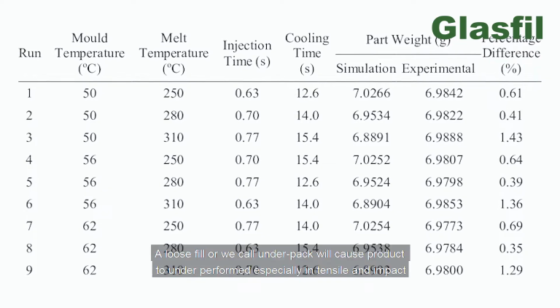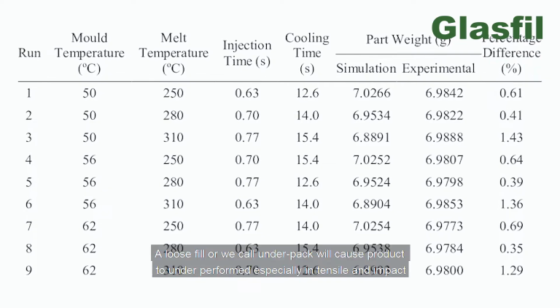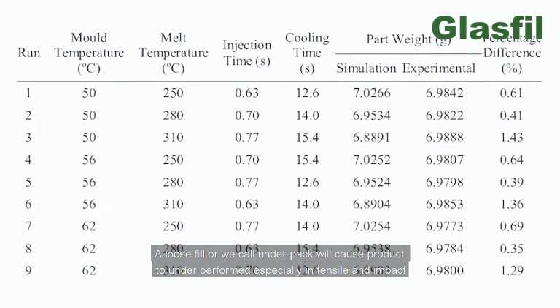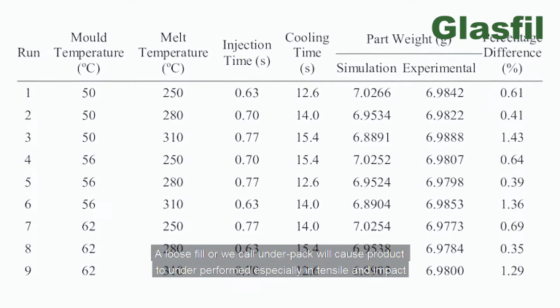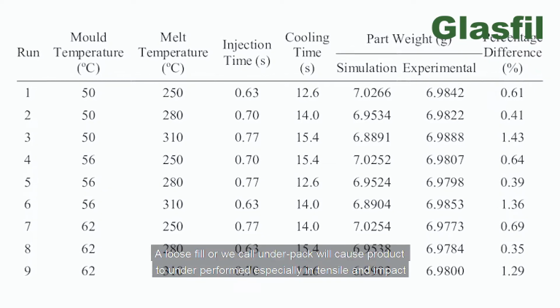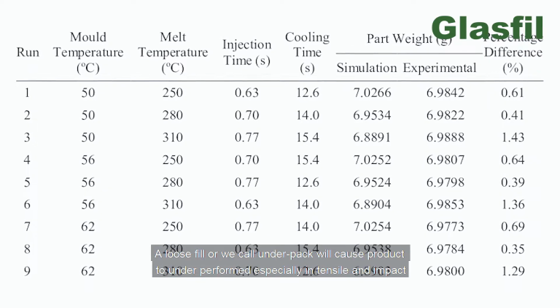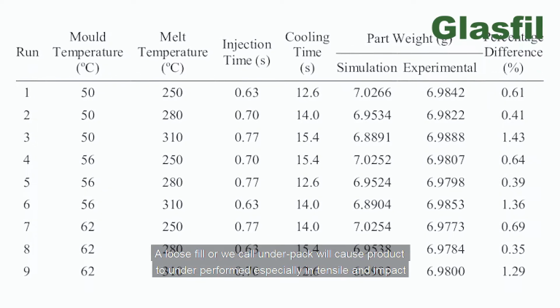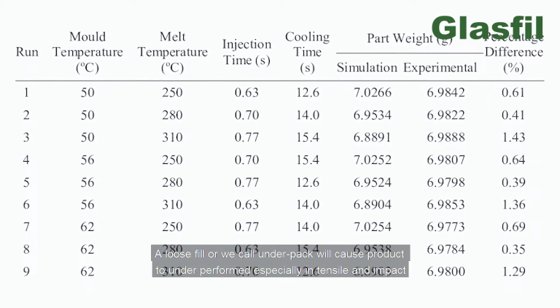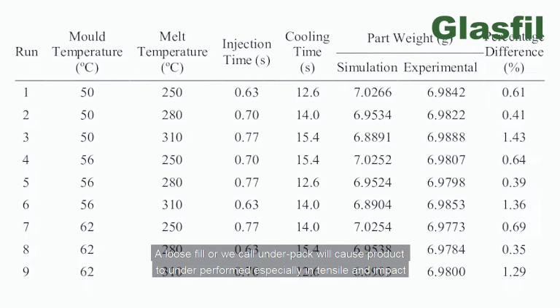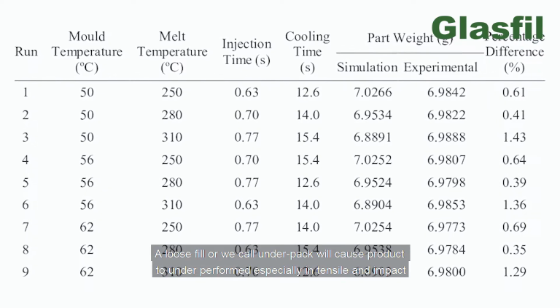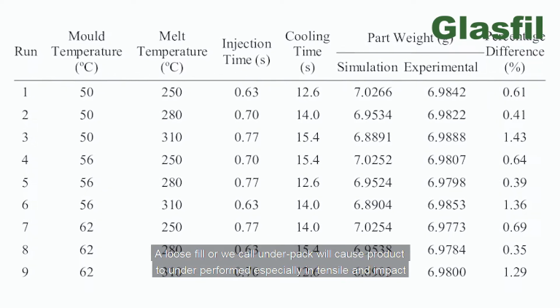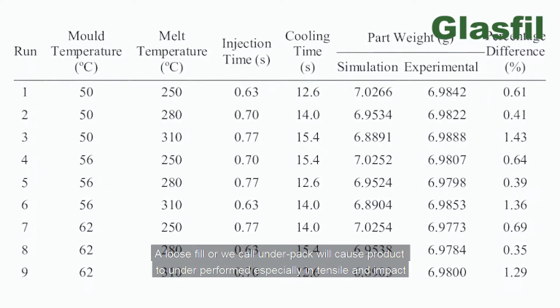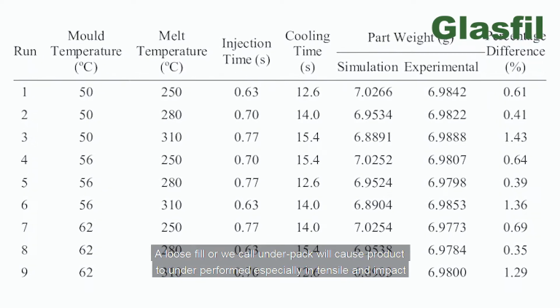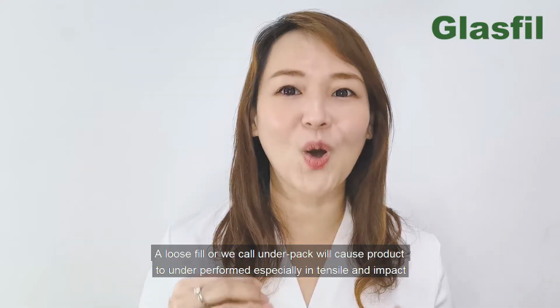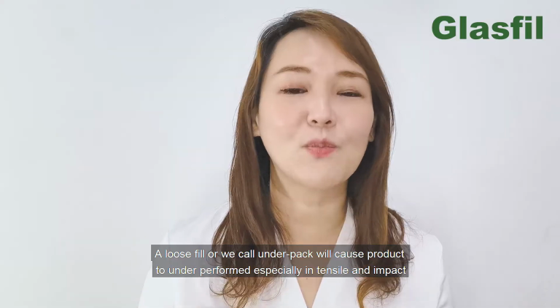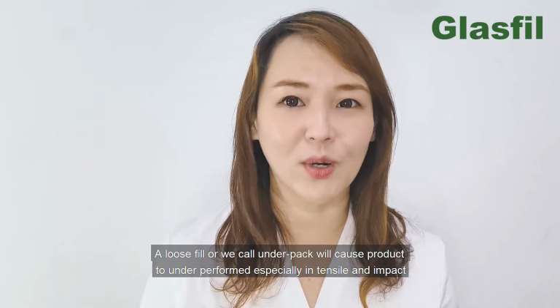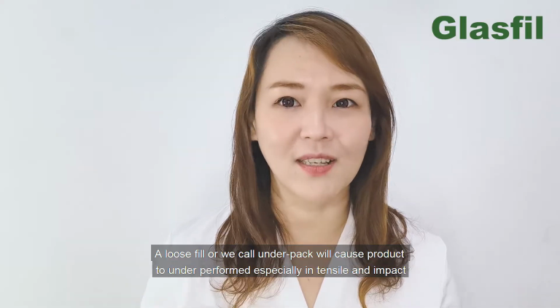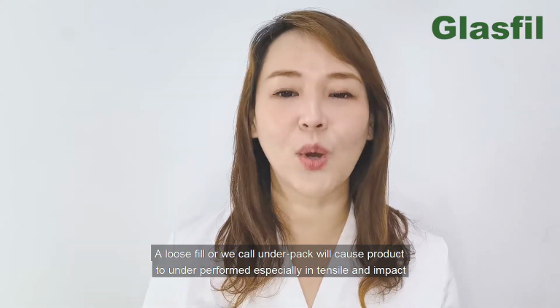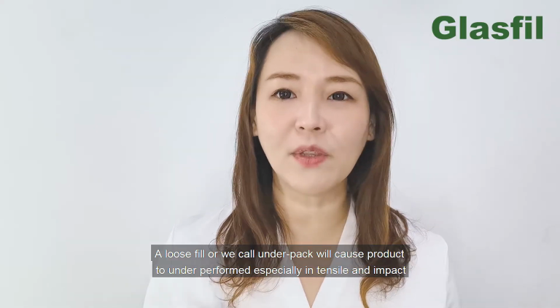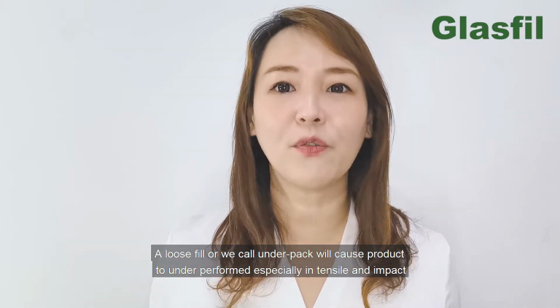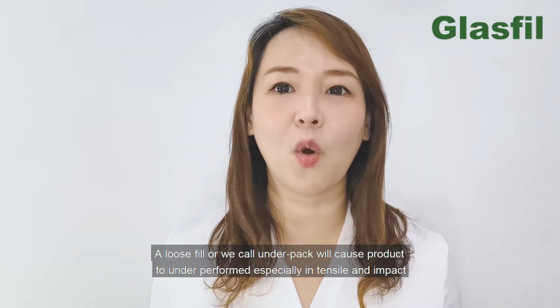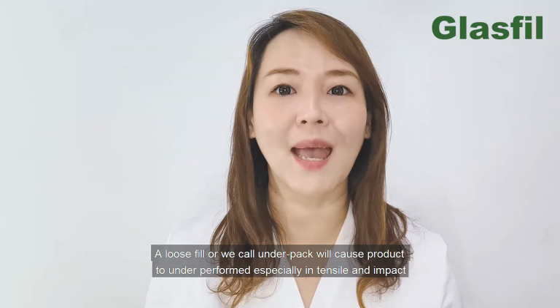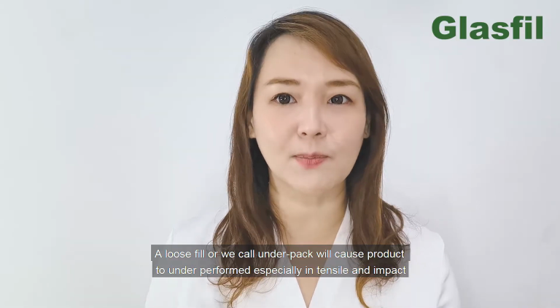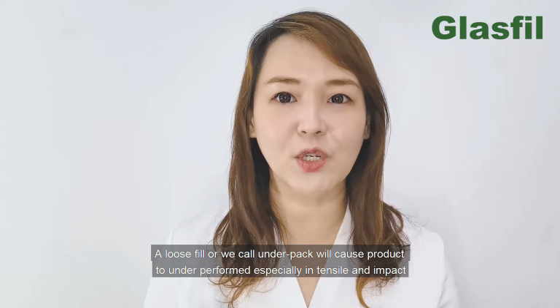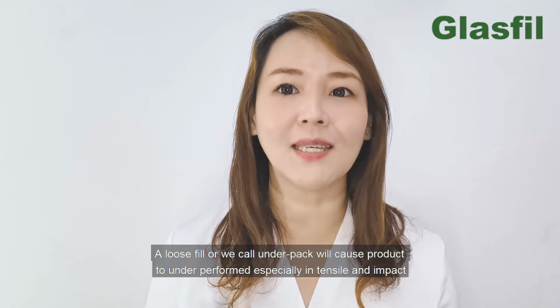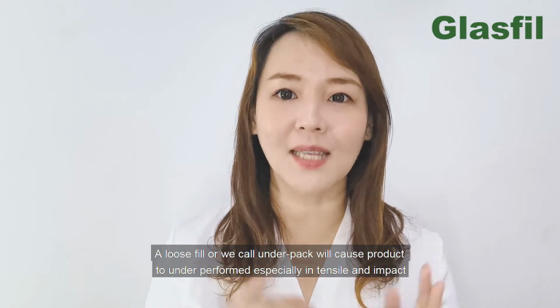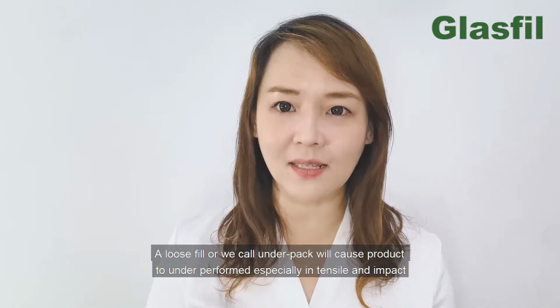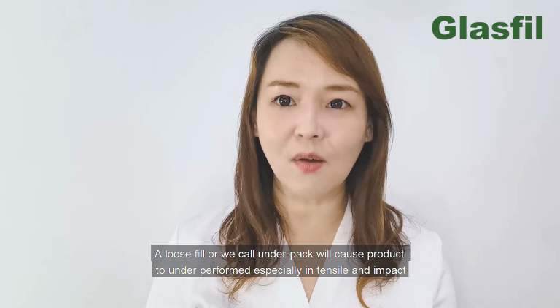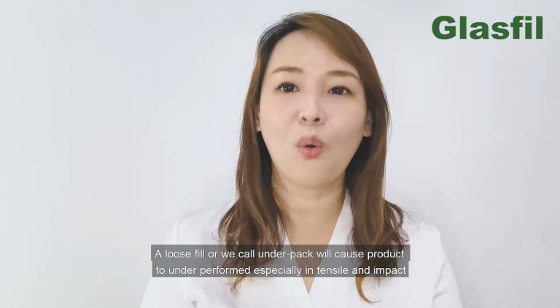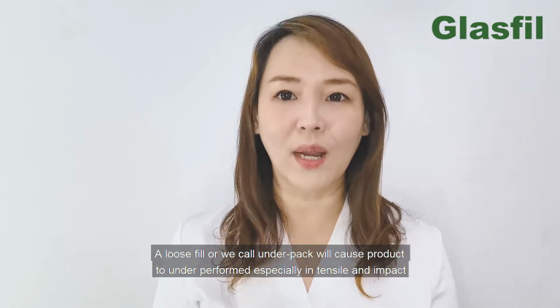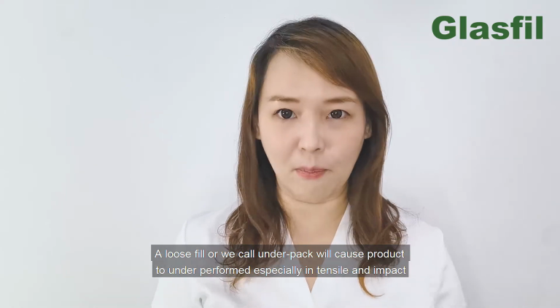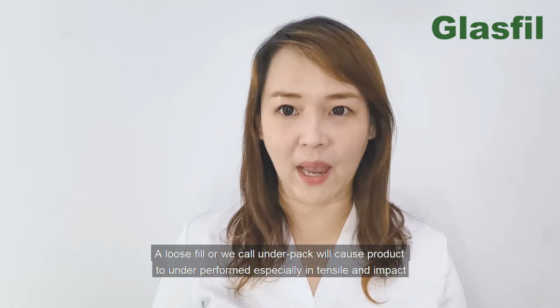A loose fill, or under-pack, will cause products to underperform, especially in tensile strength or impact resistance.